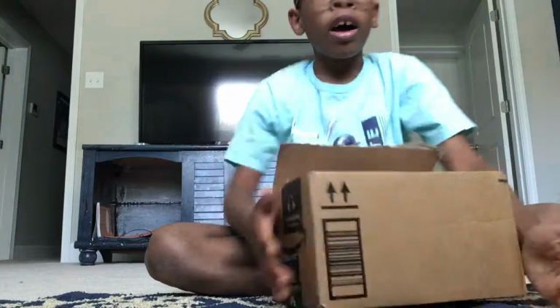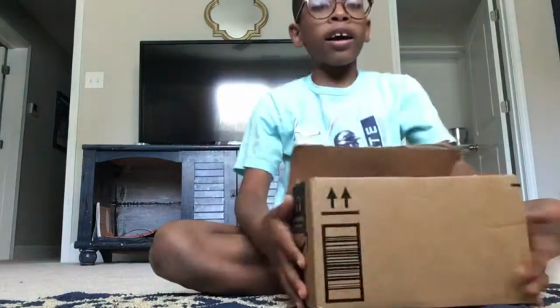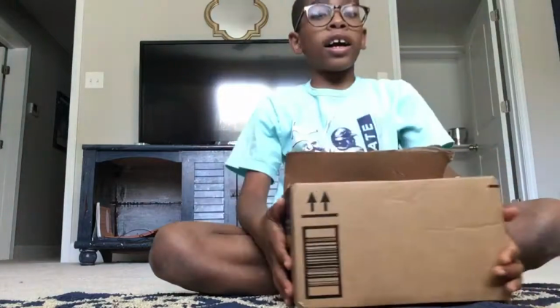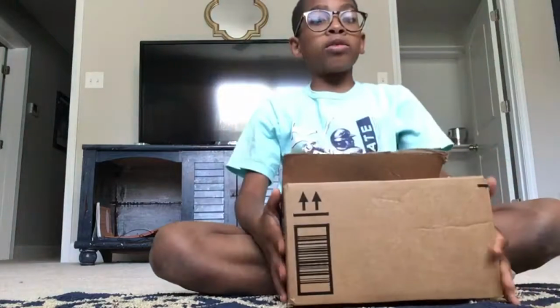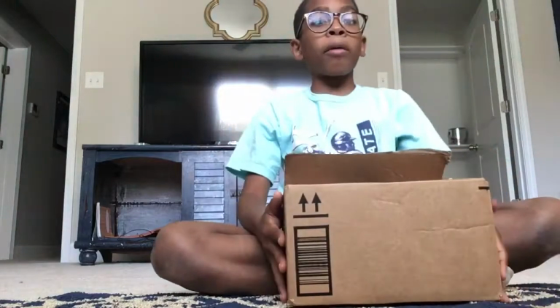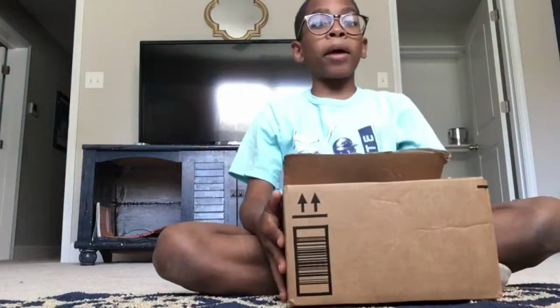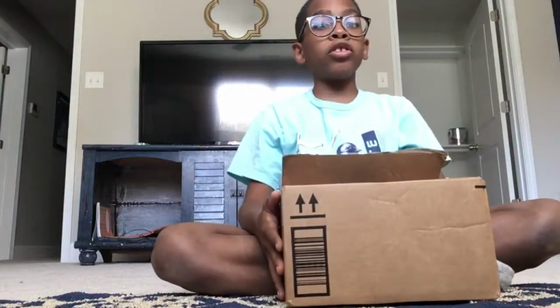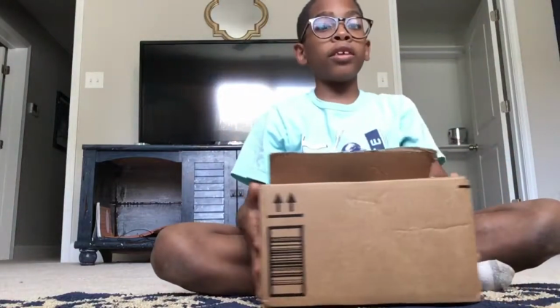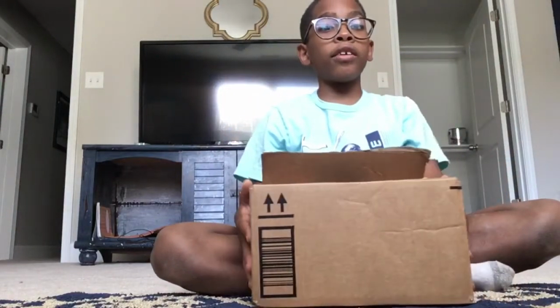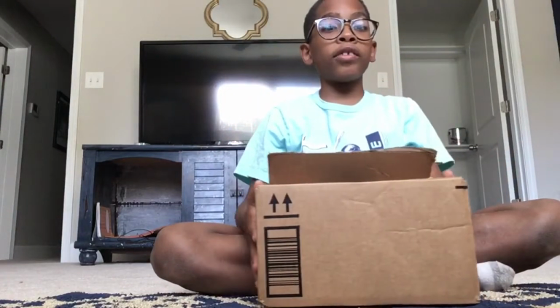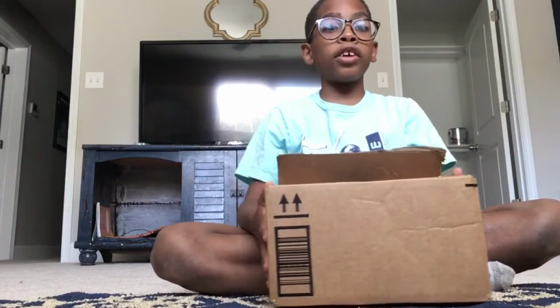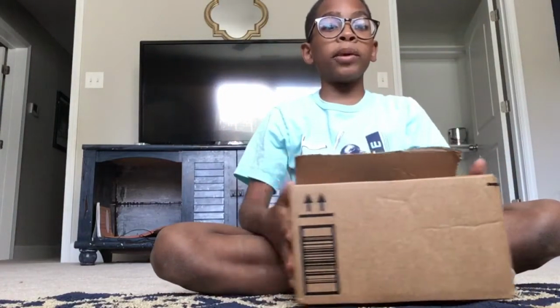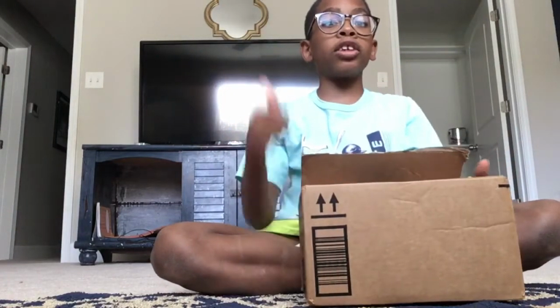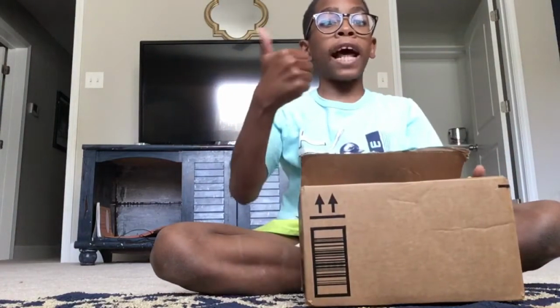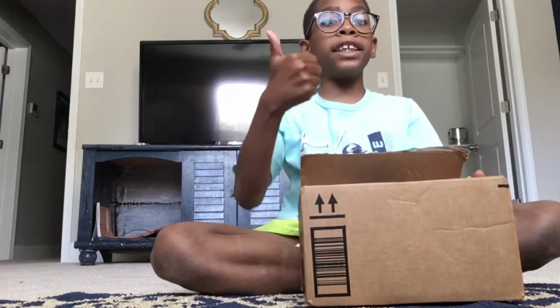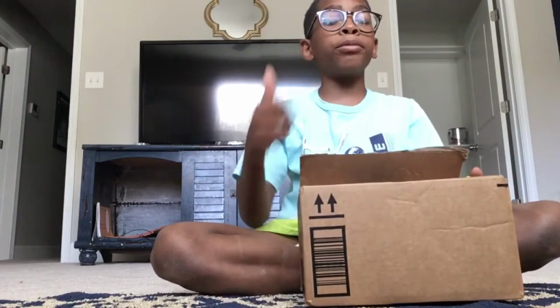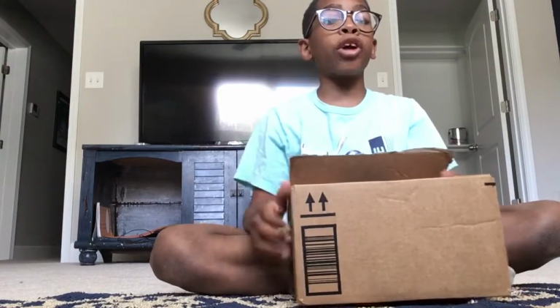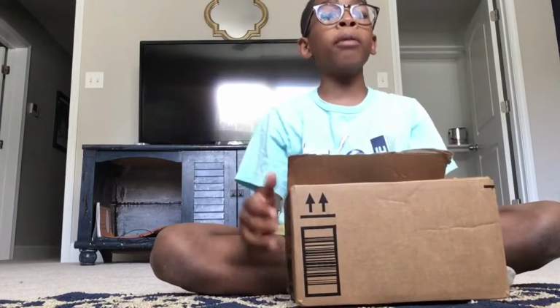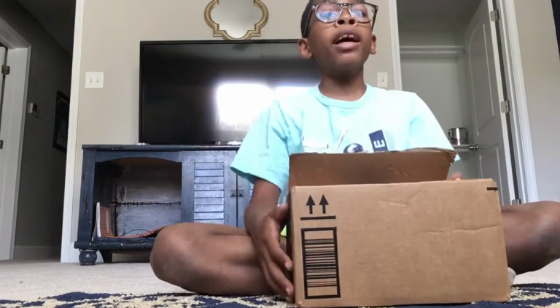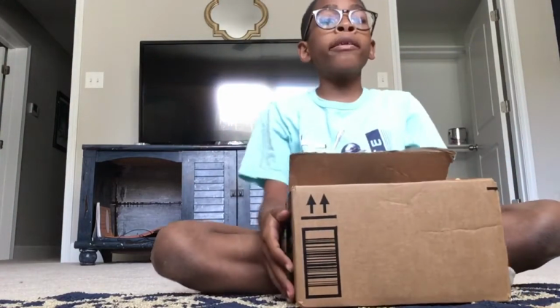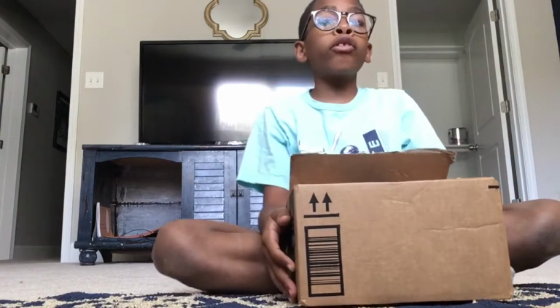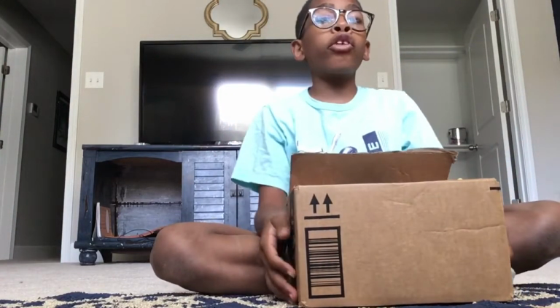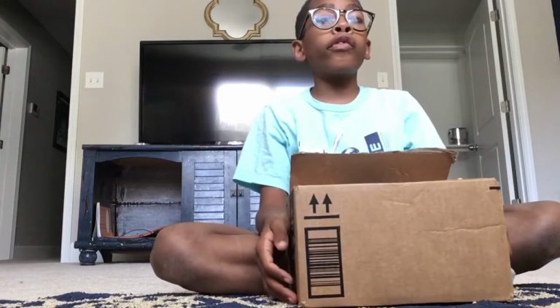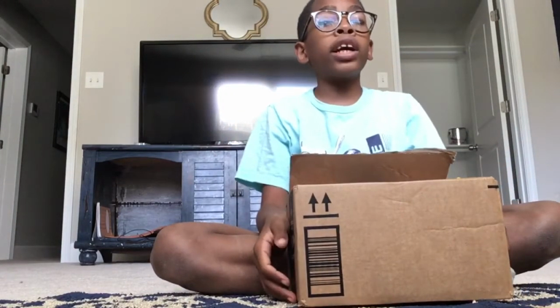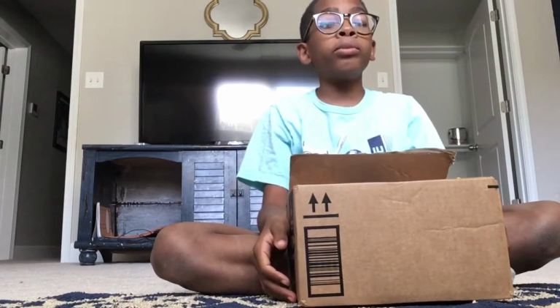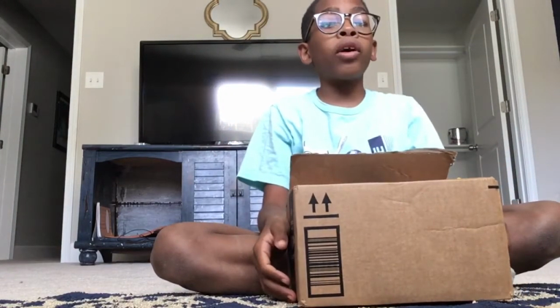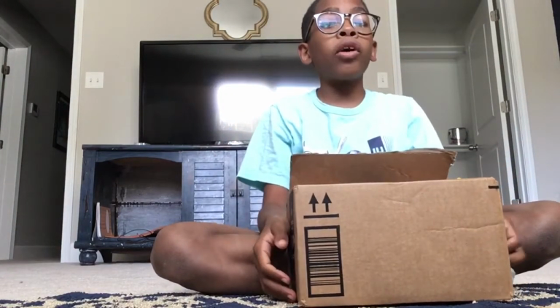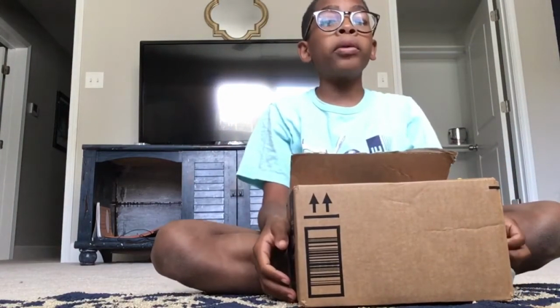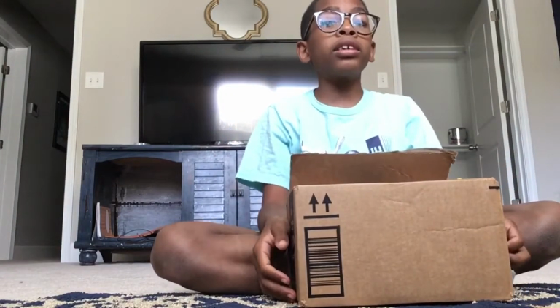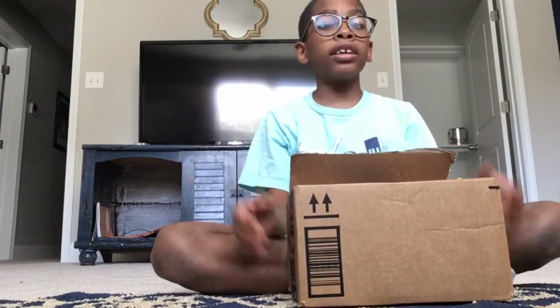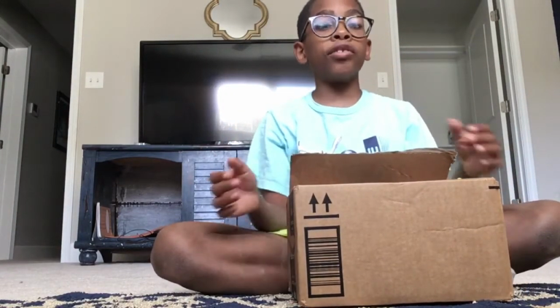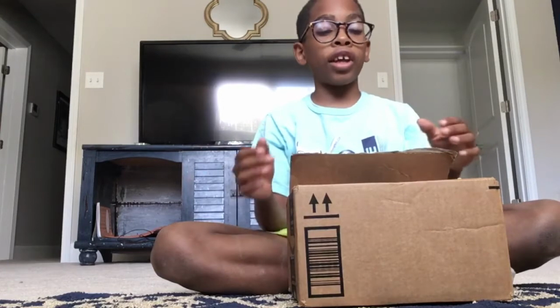Hi guys, welcome back to another video. Make sure to like, subscribe, and leave the notification bell. I hope you guys like this video.